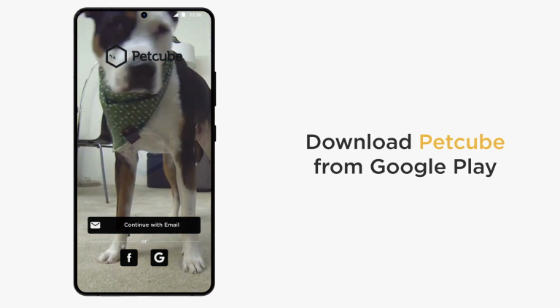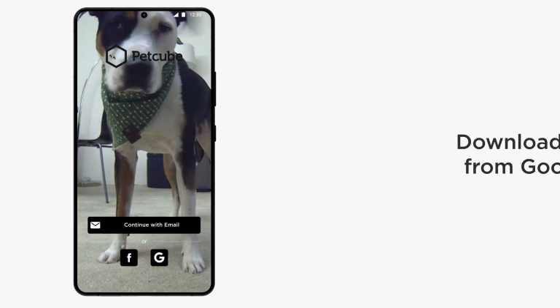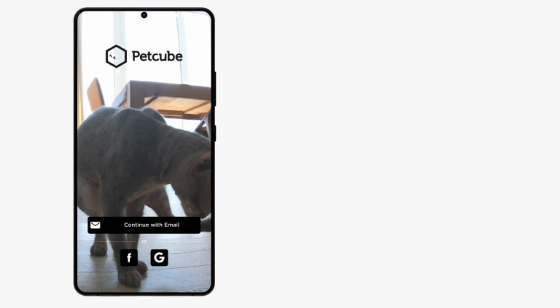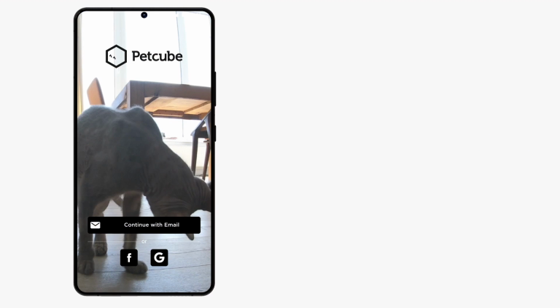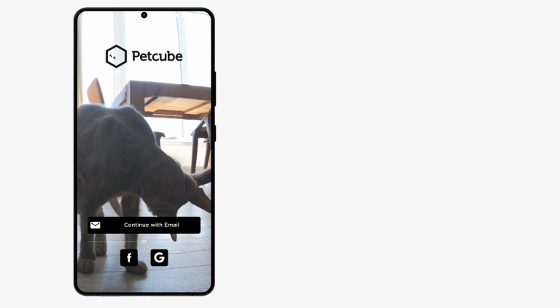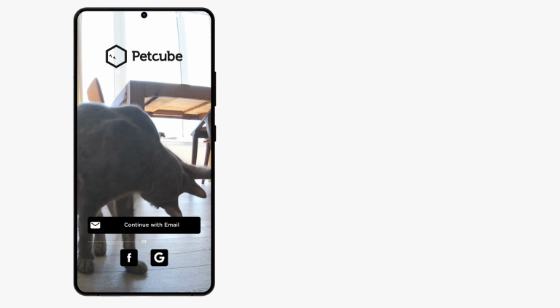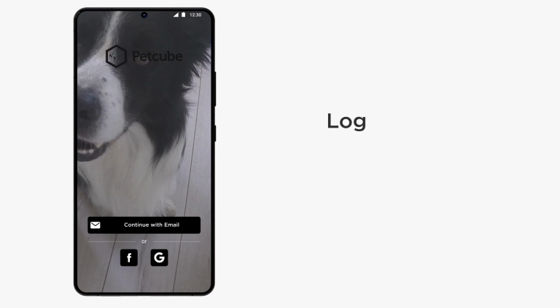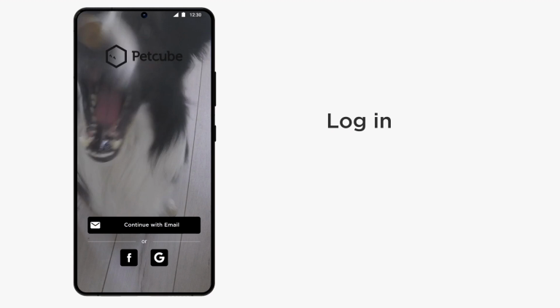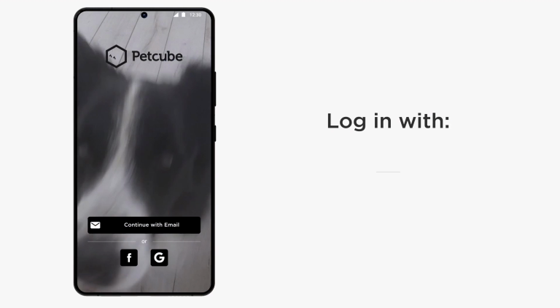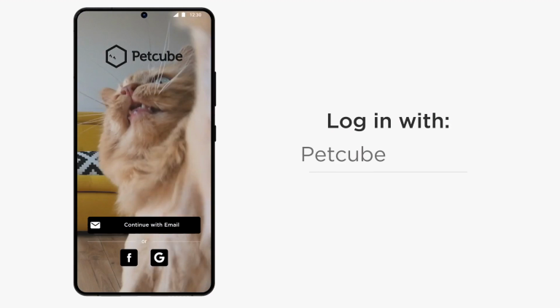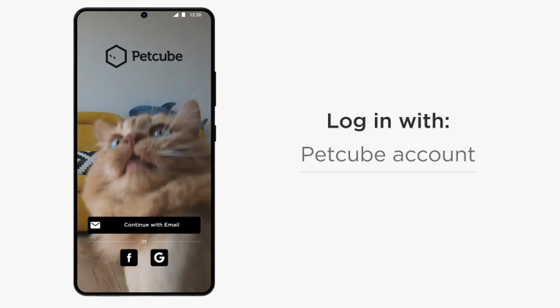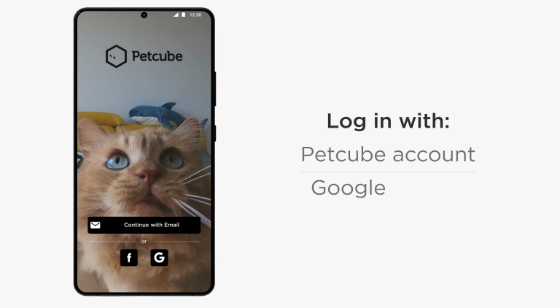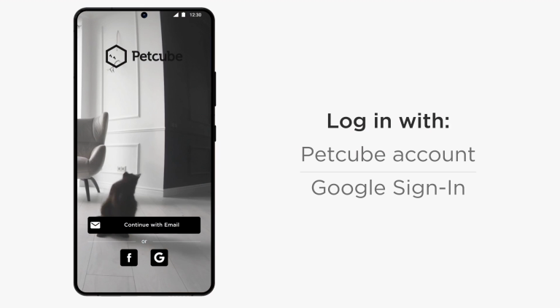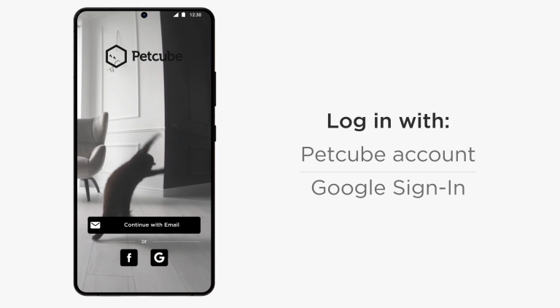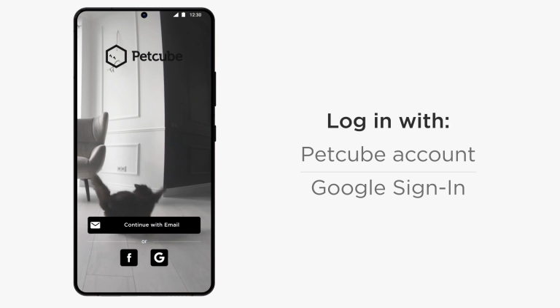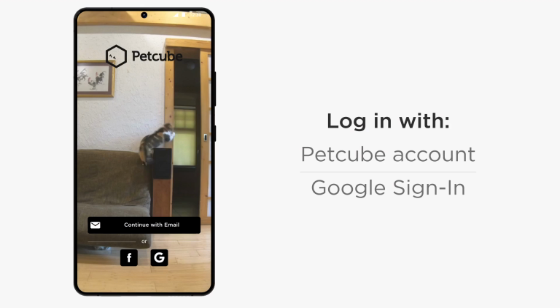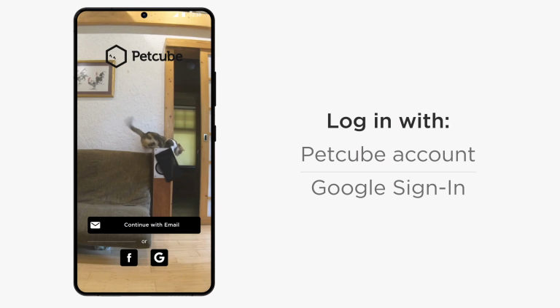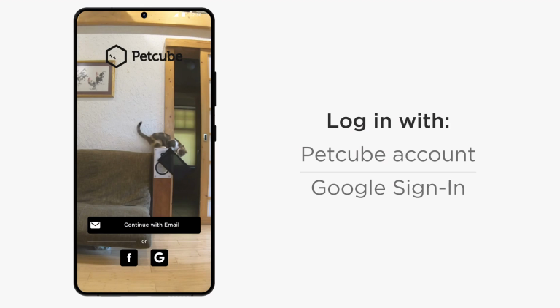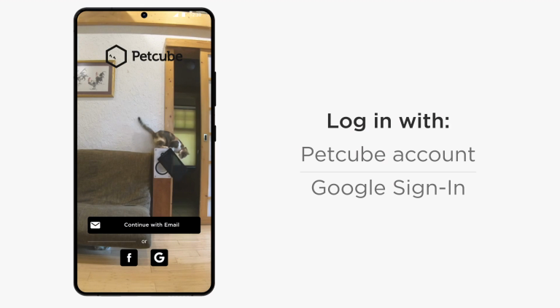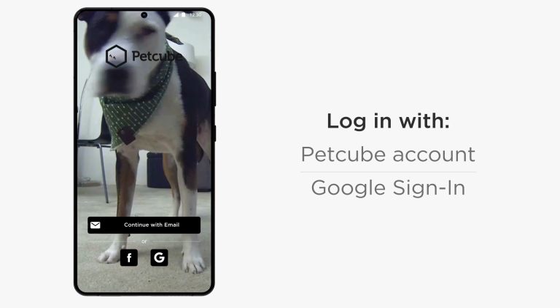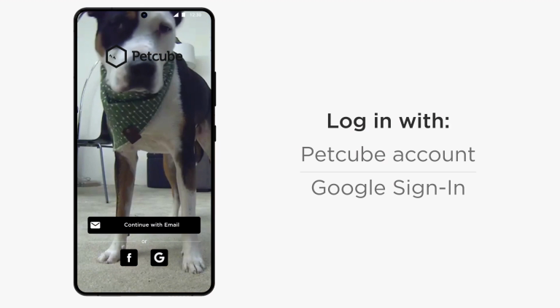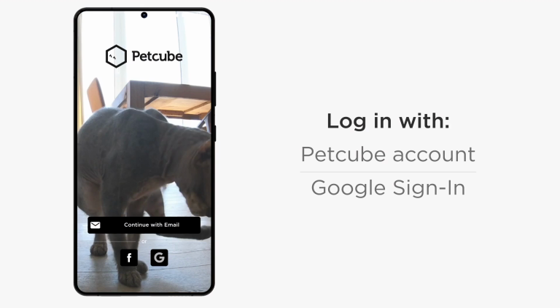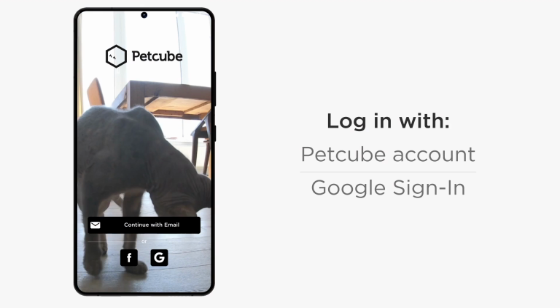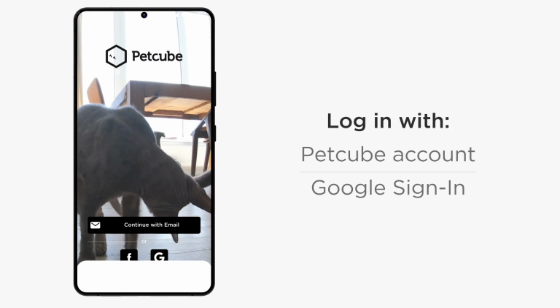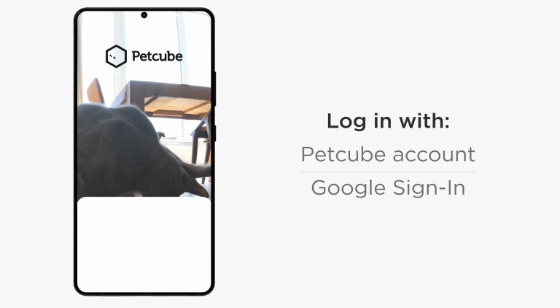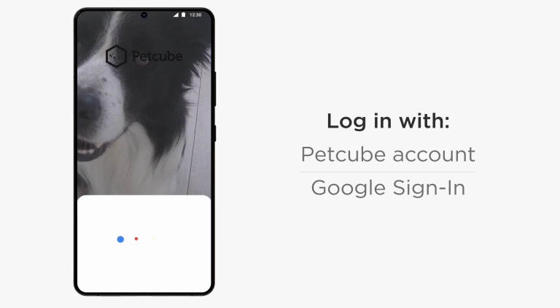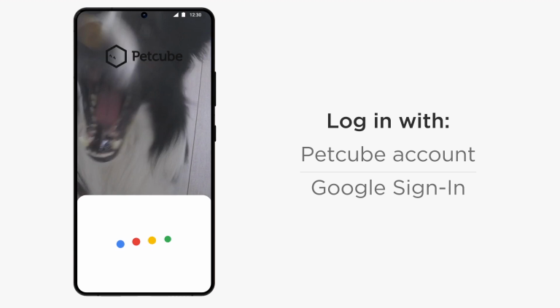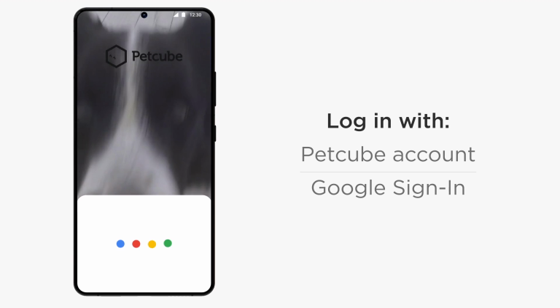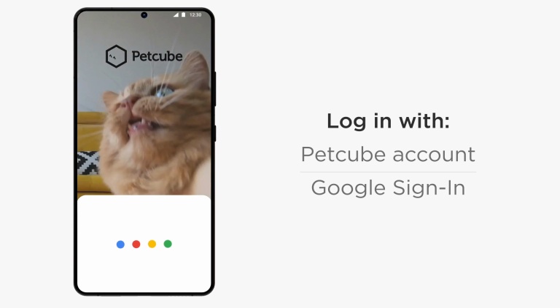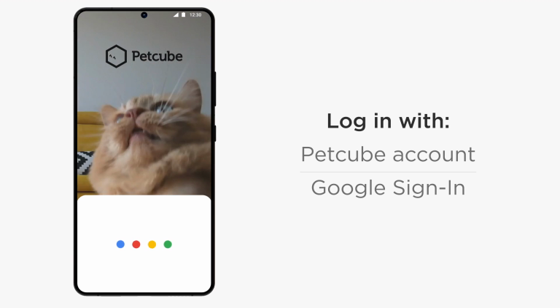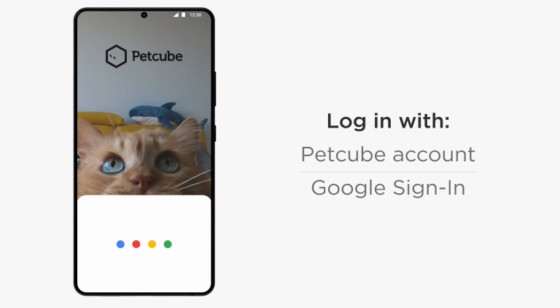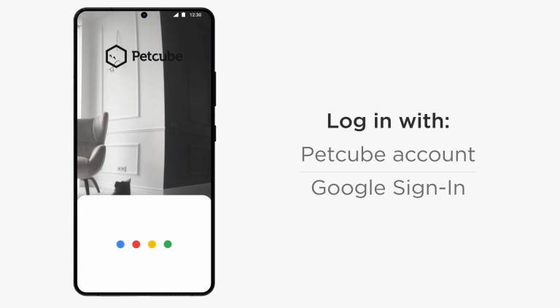You can log in with your PetCube account if you have one already, create a new PetCube account, or log in using your Google account.